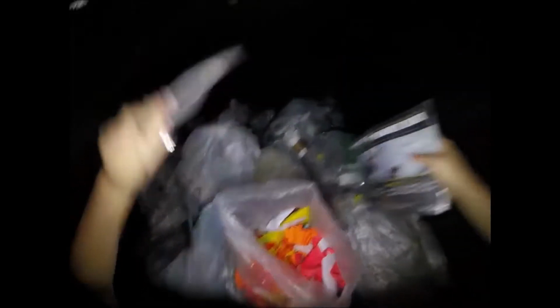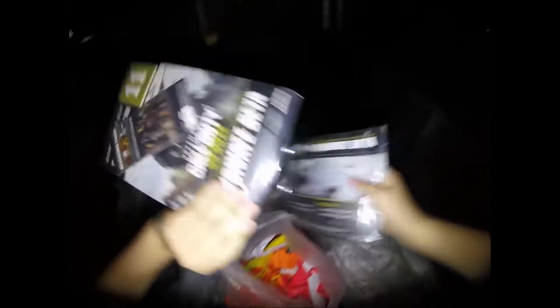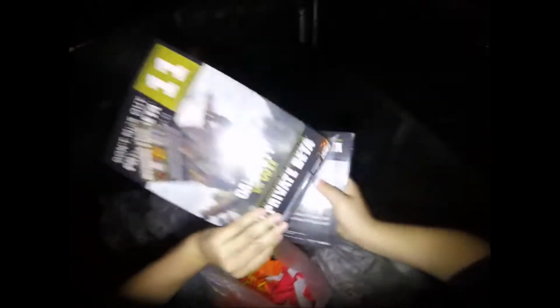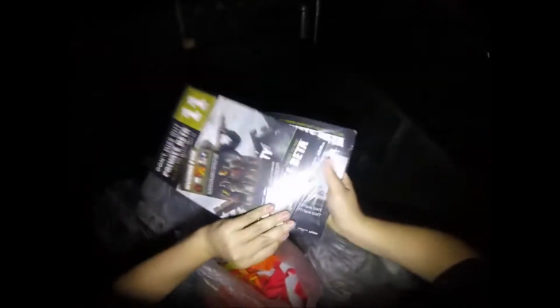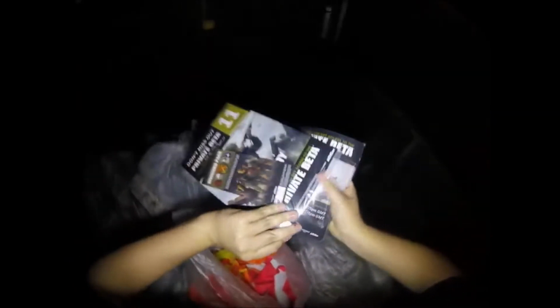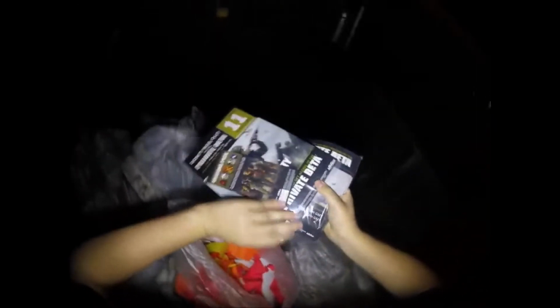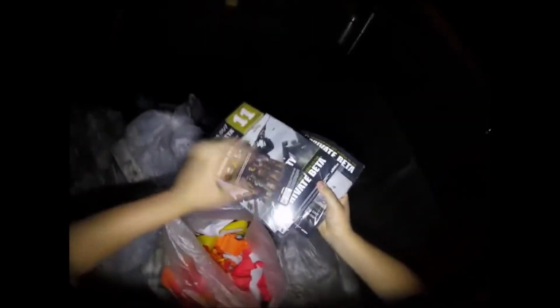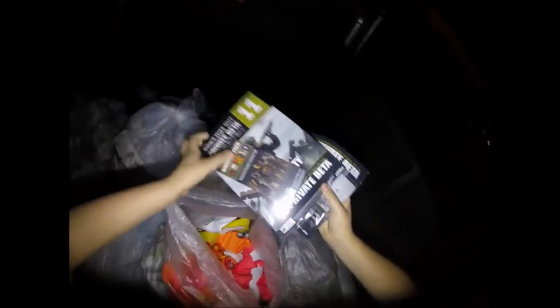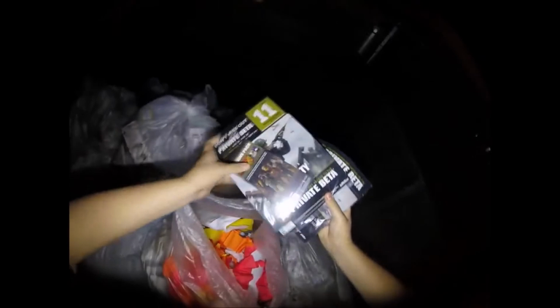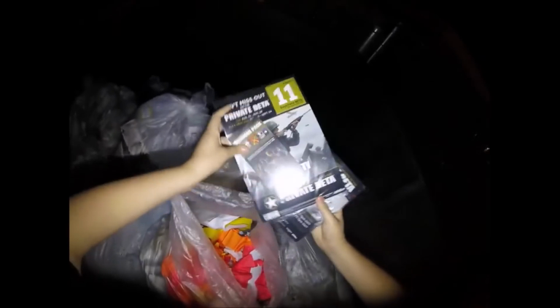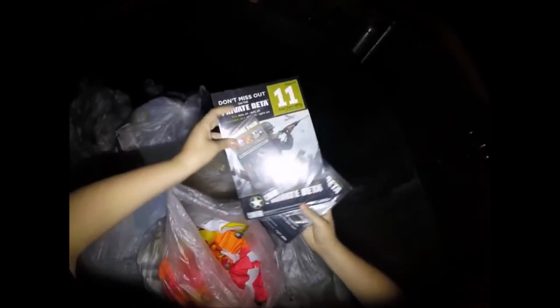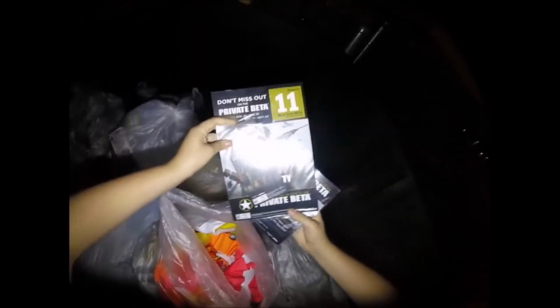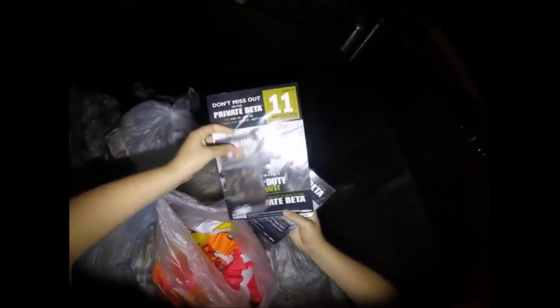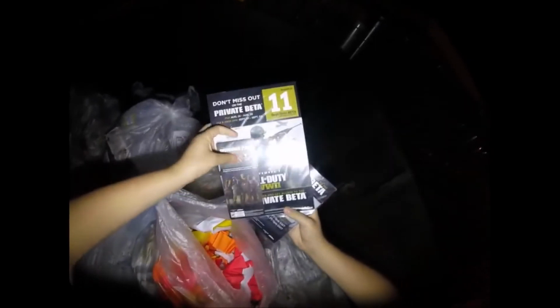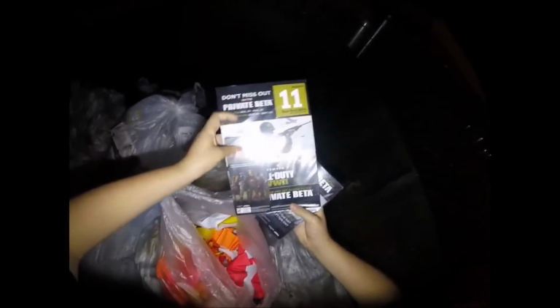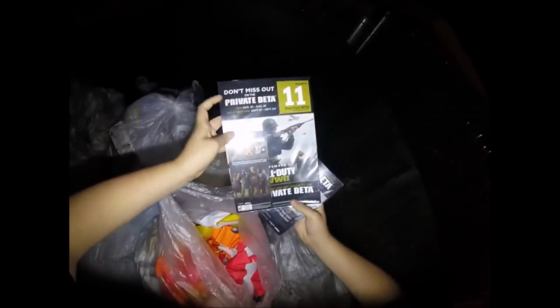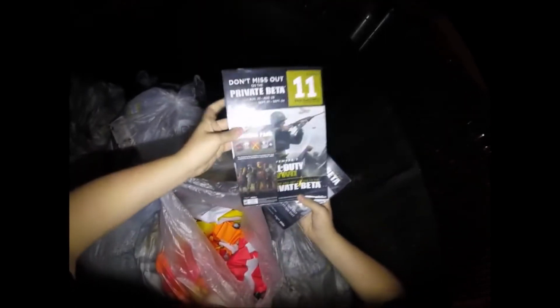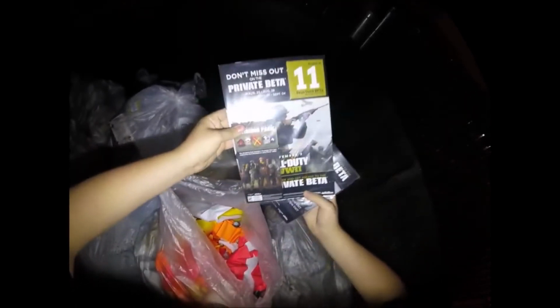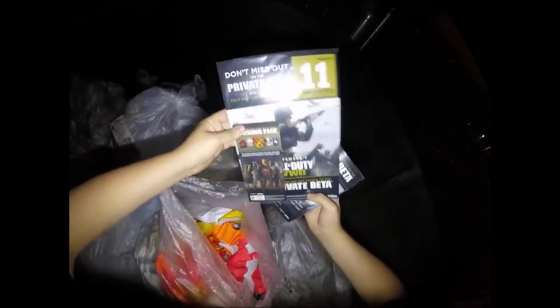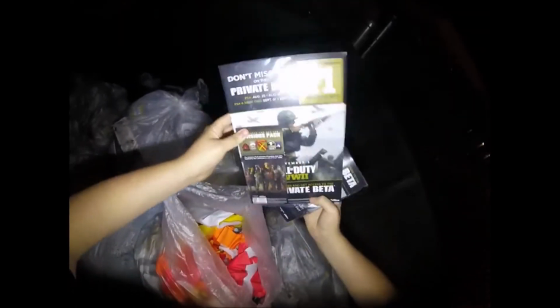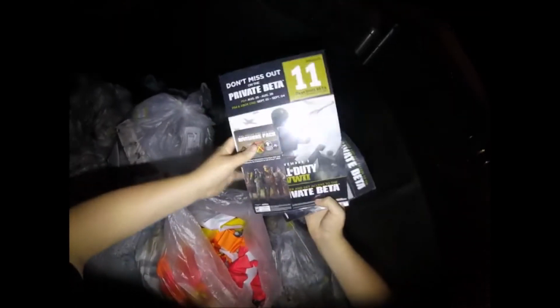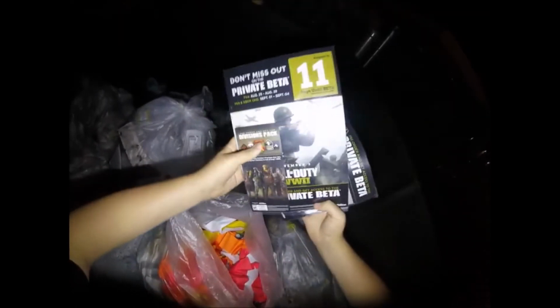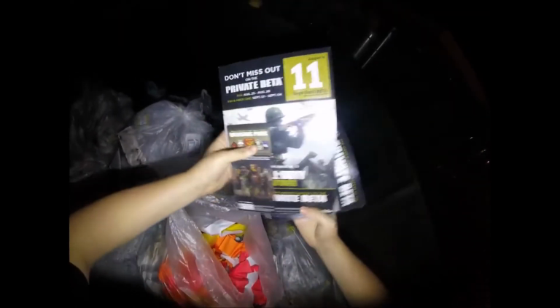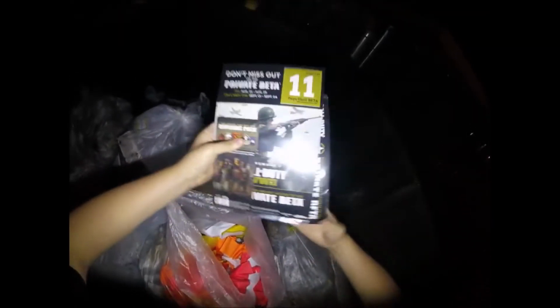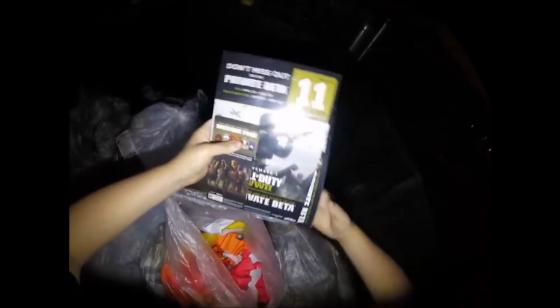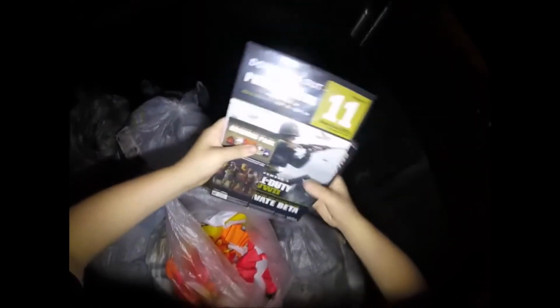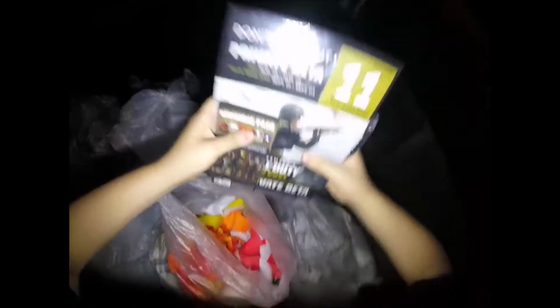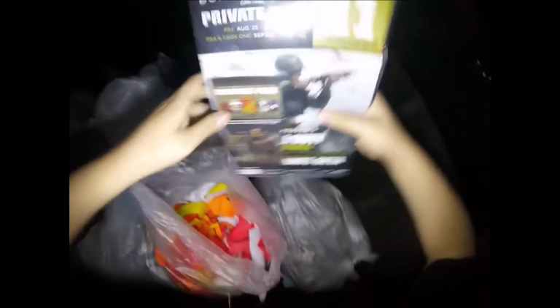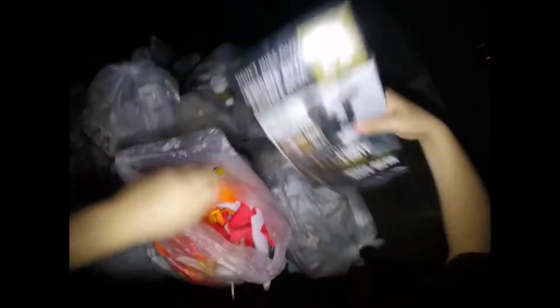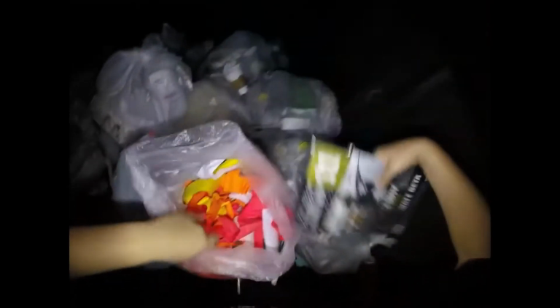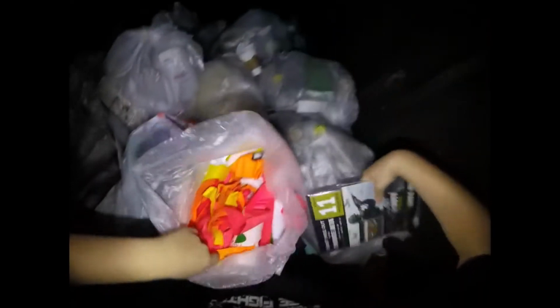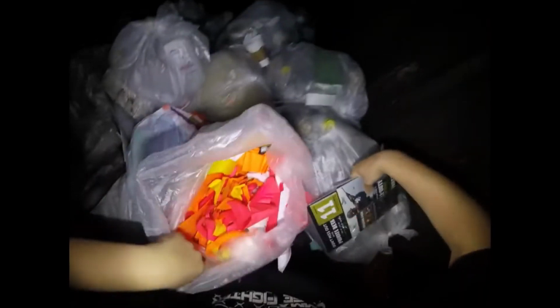What is that? Looks like more of the same thing. That's kind of cool. It's in plastic so I'm gonna take it.